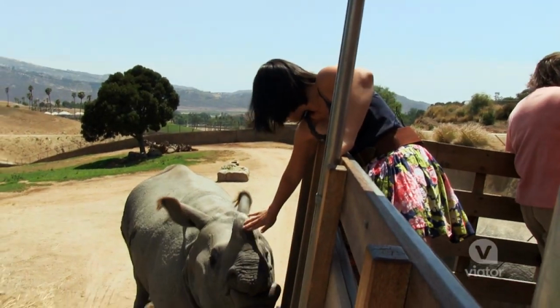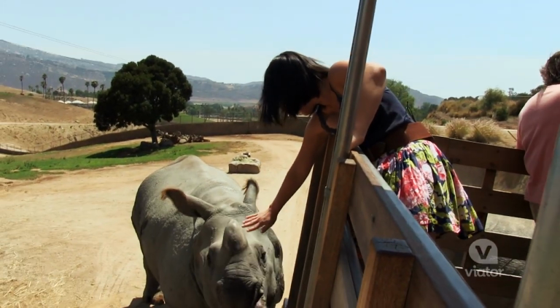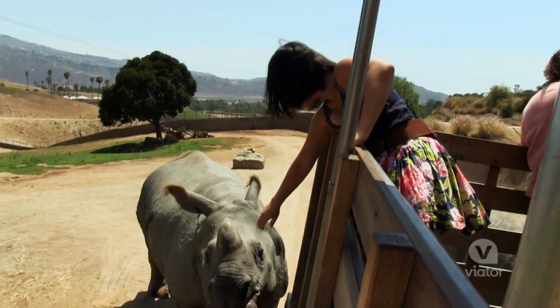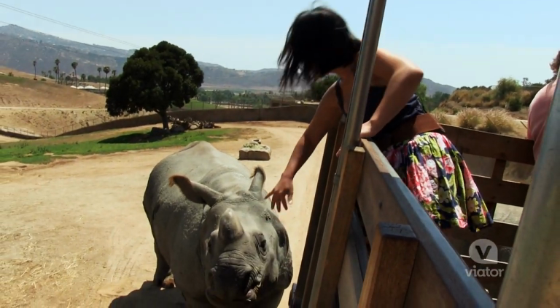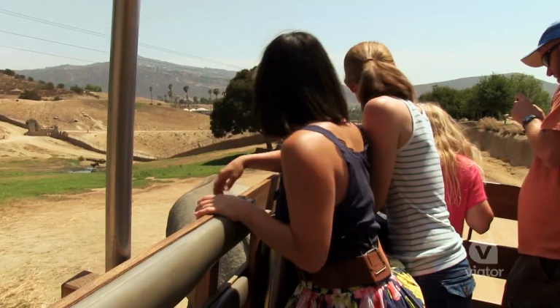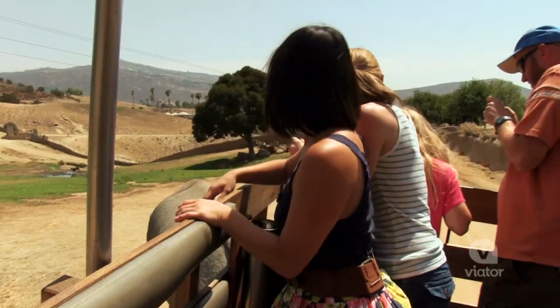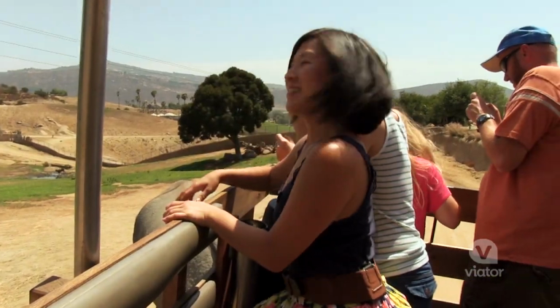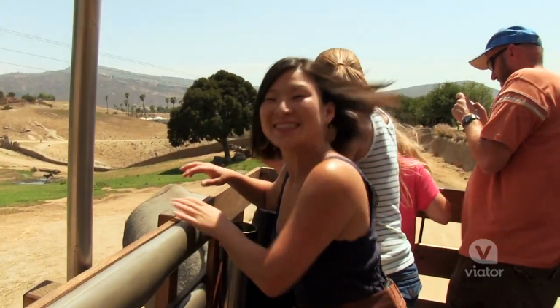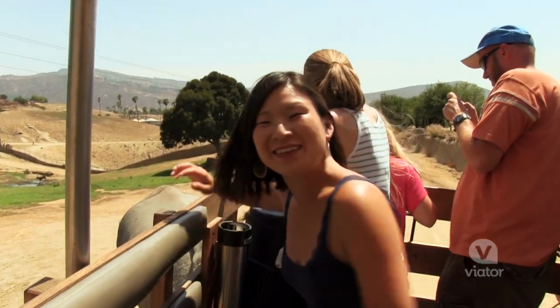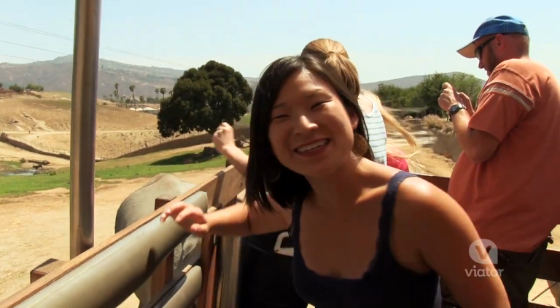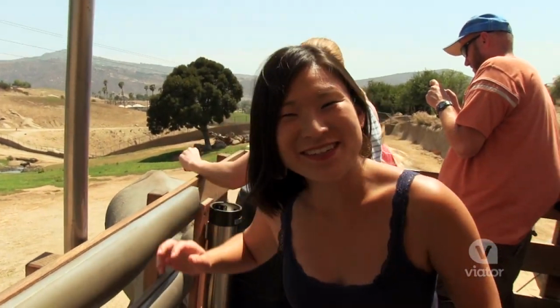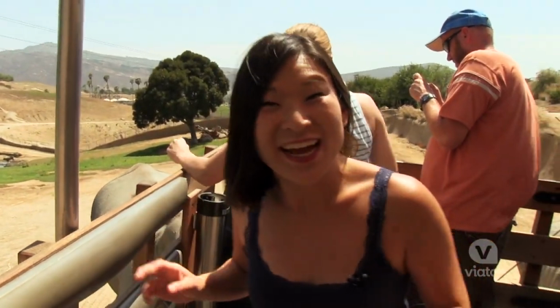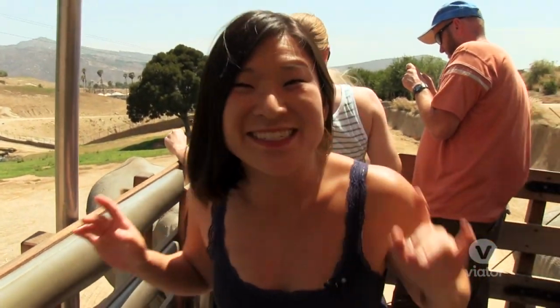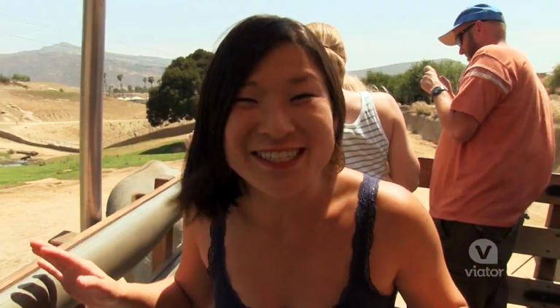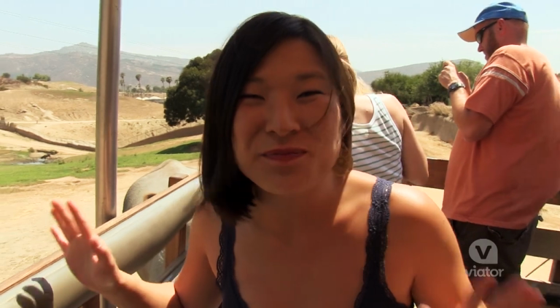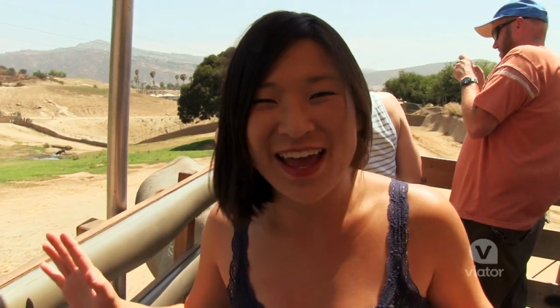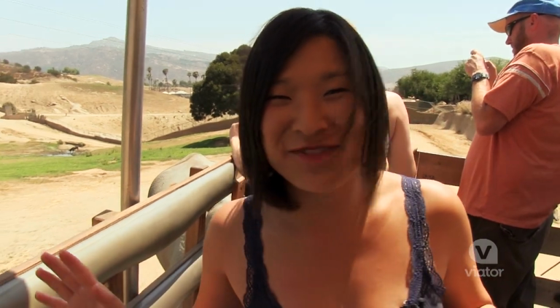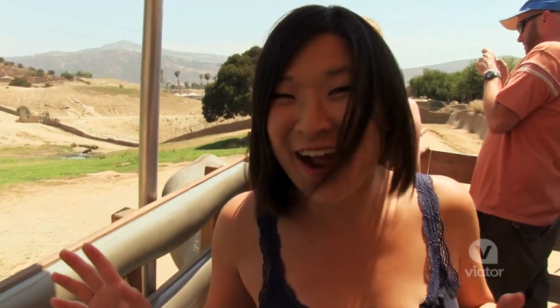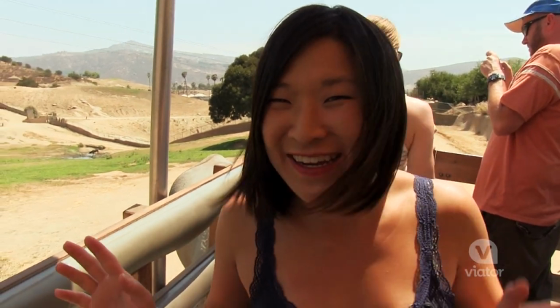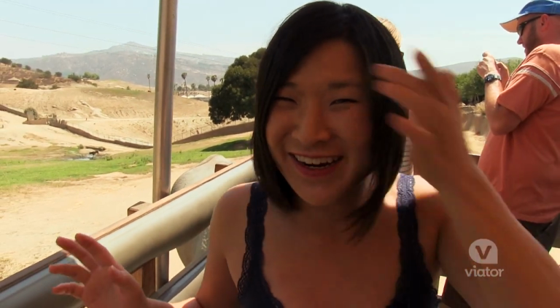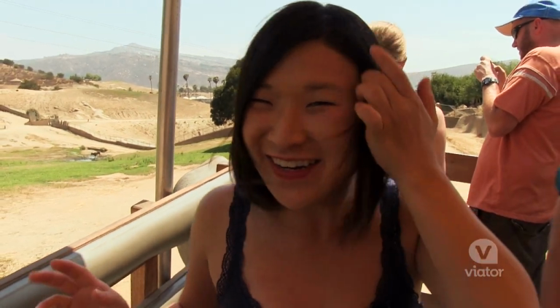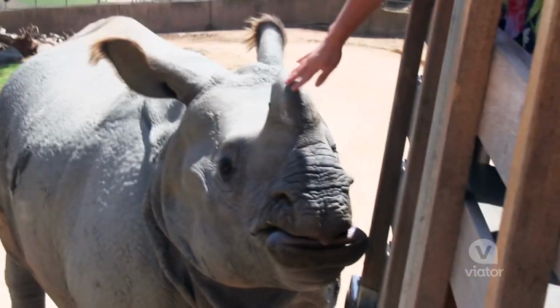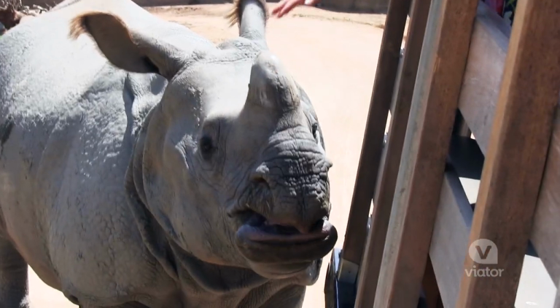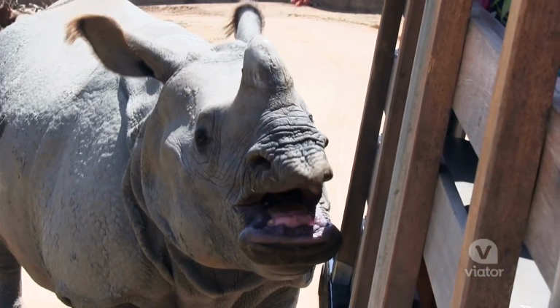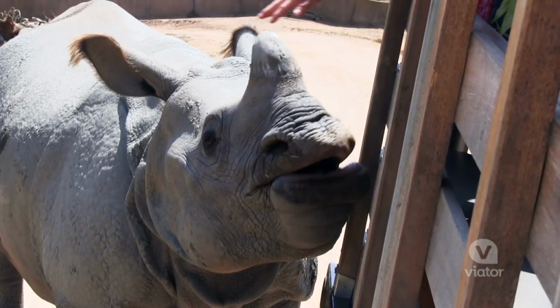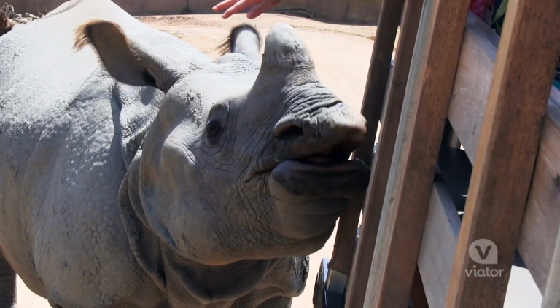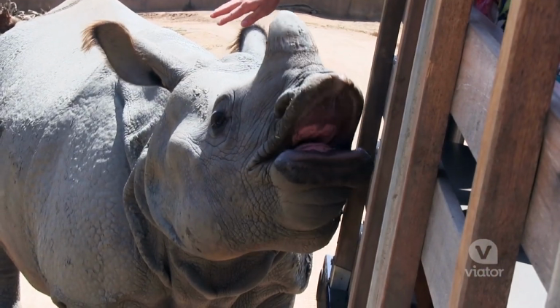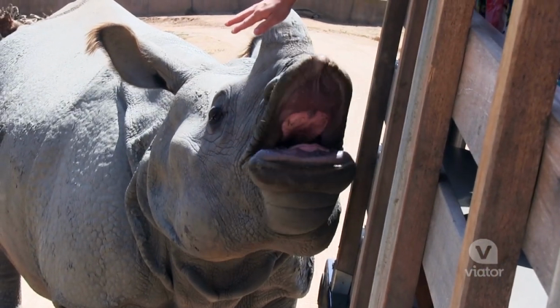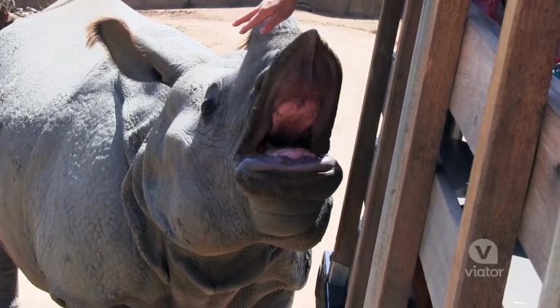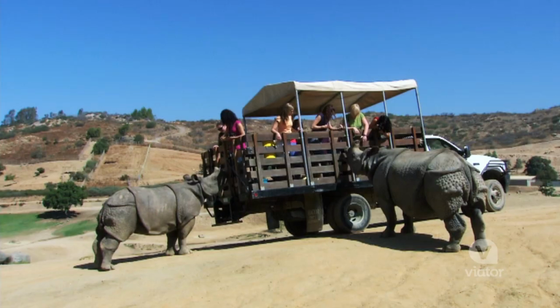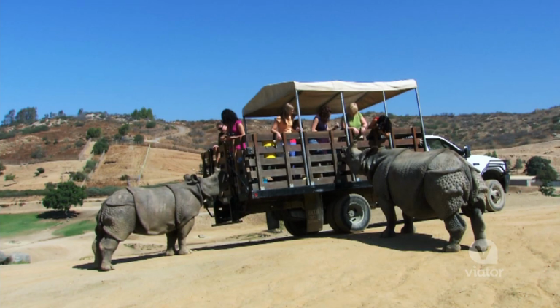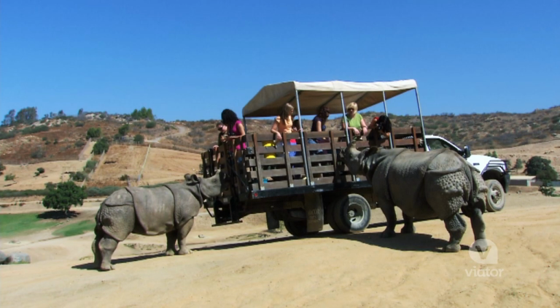That was so cute! I just pet a rhino, and it was cool — so cool to feel. They're like dinosaurs.